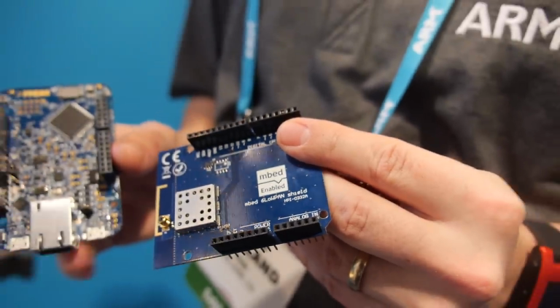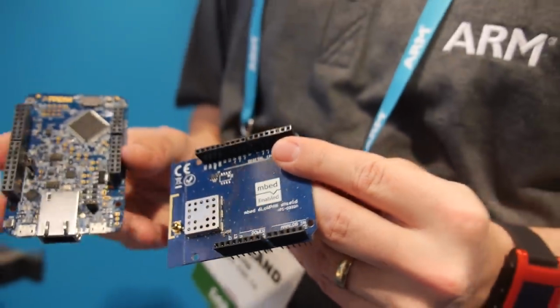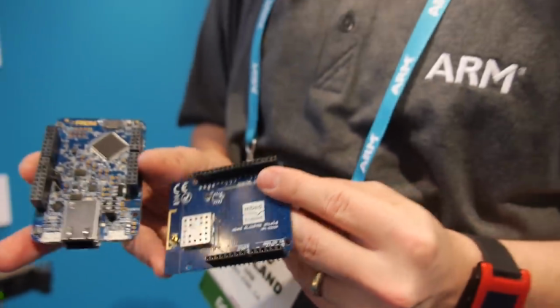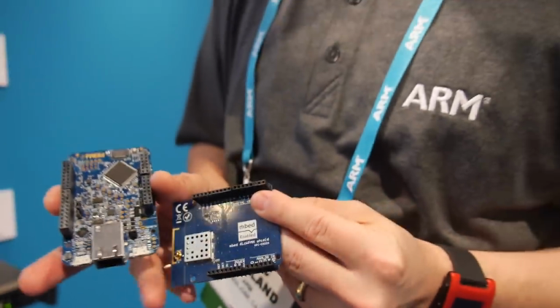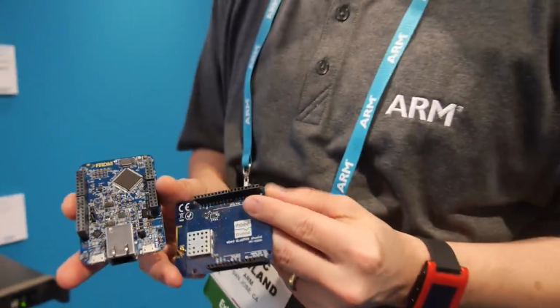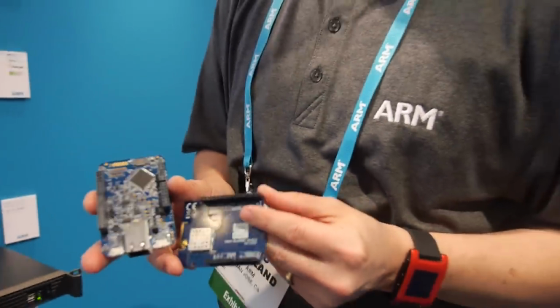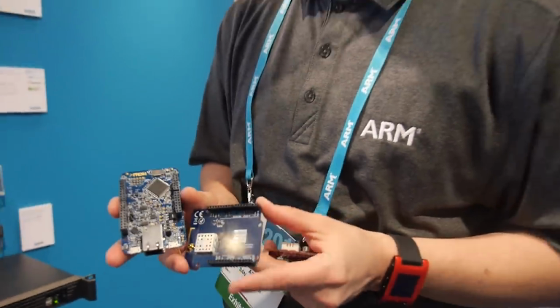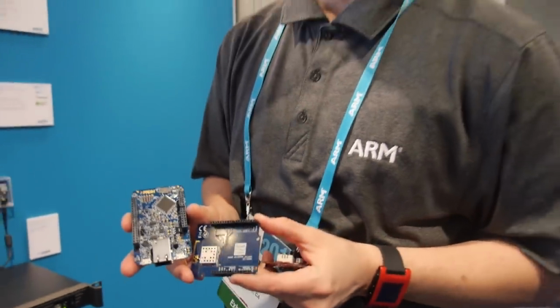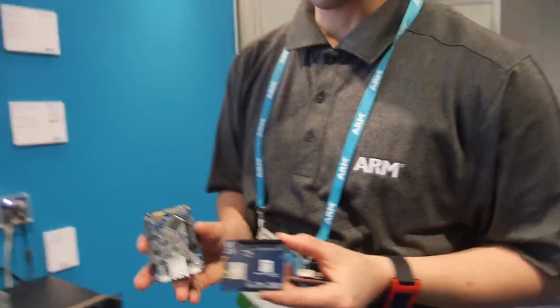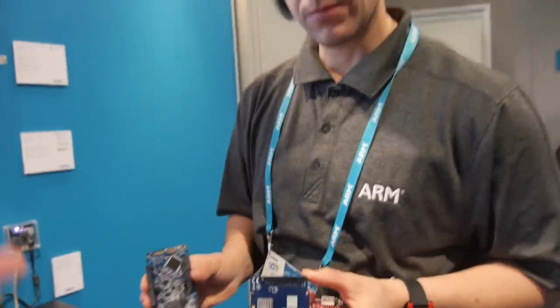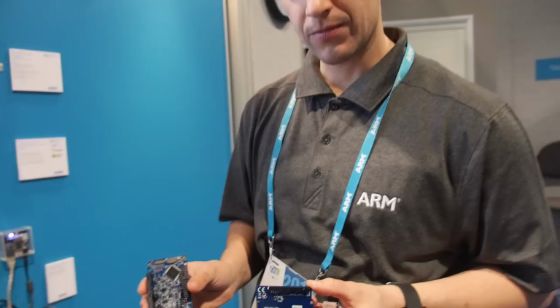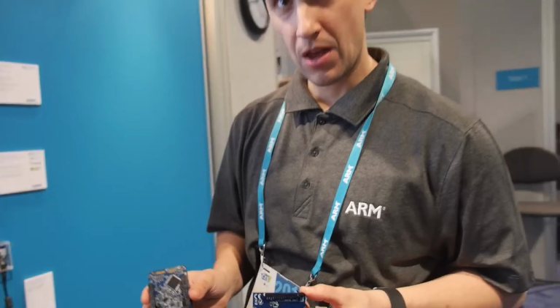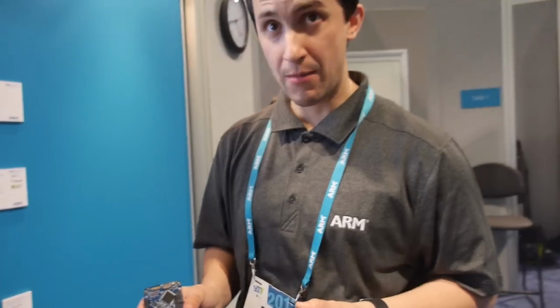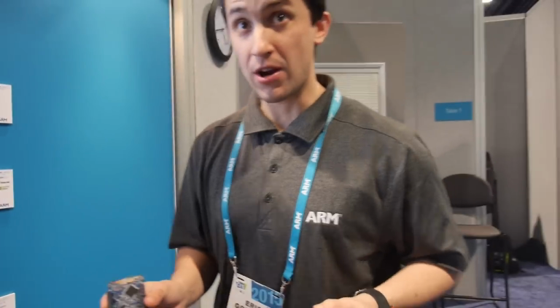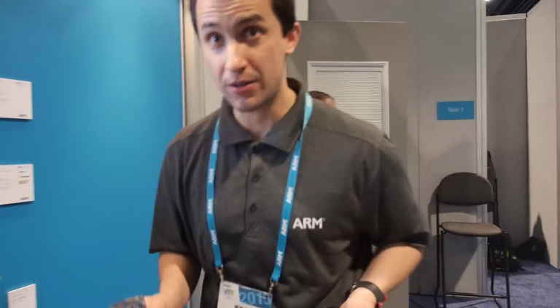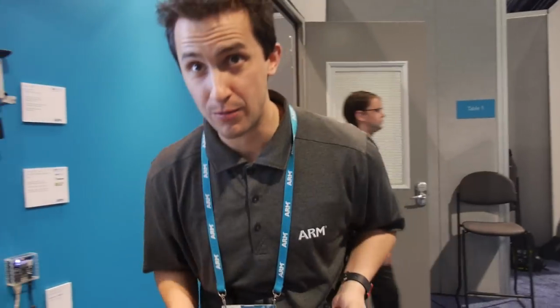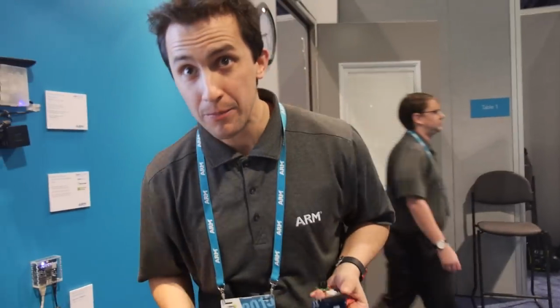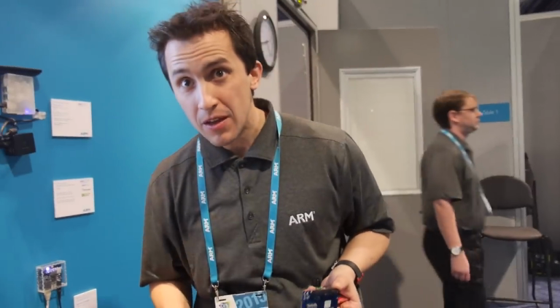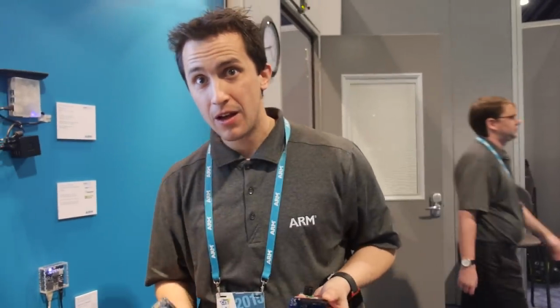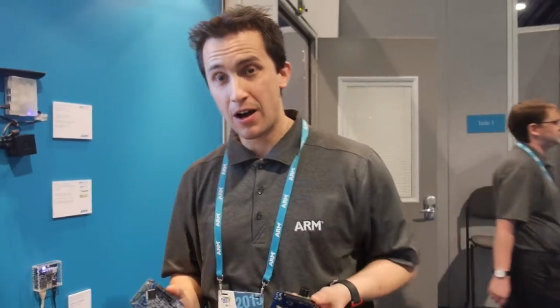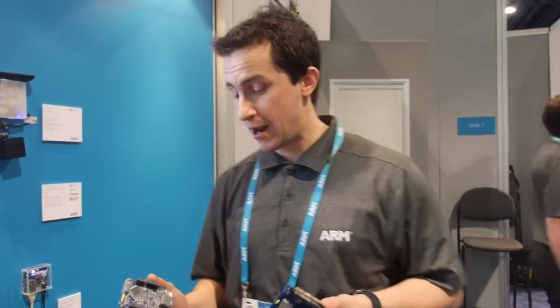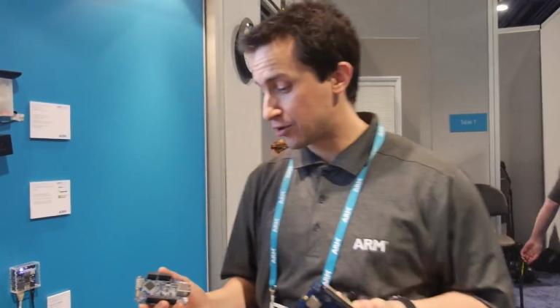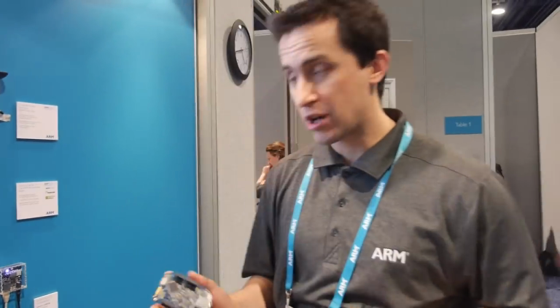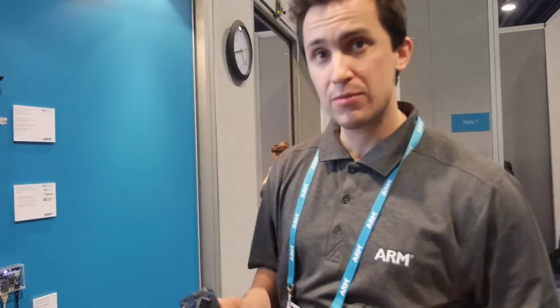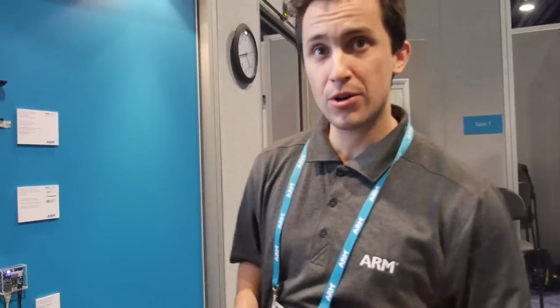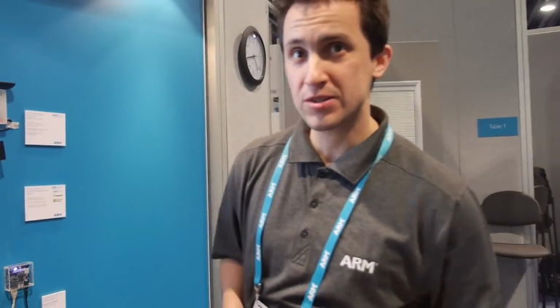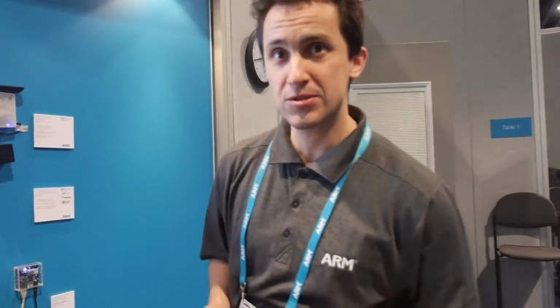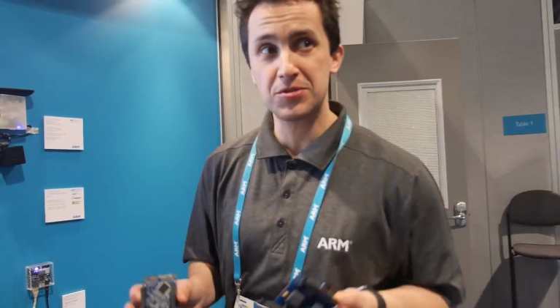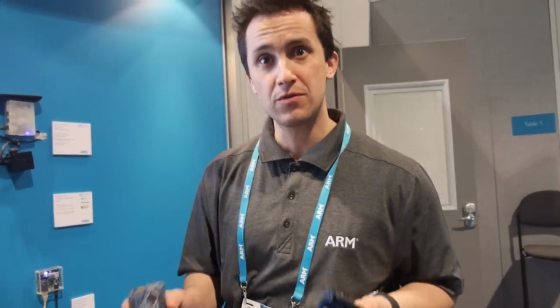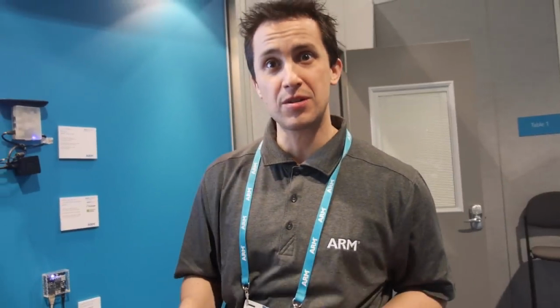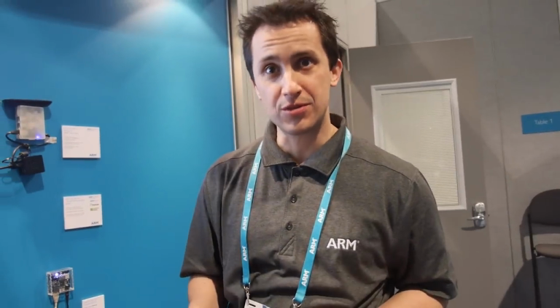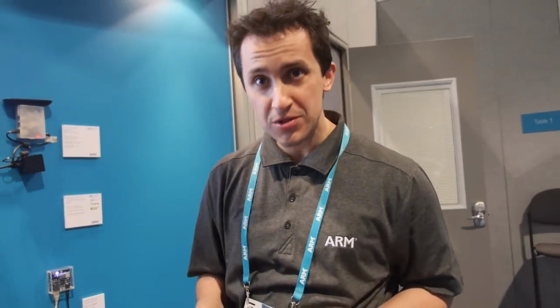We're here at the ARM booth. I'm Eric from ARM and I'm going to talk a bit about our sensors to servers demonstration.